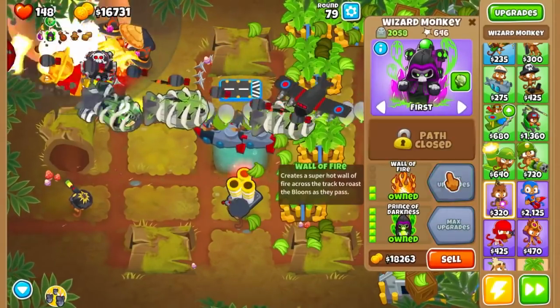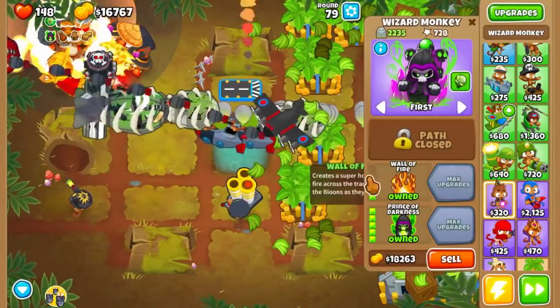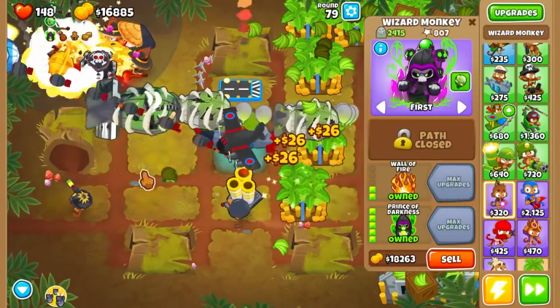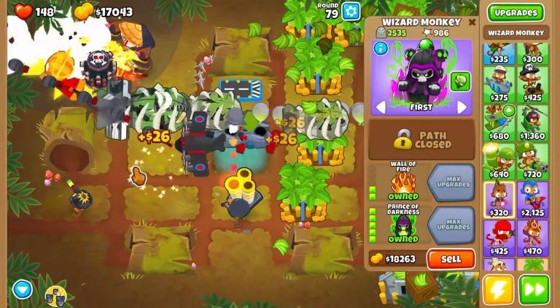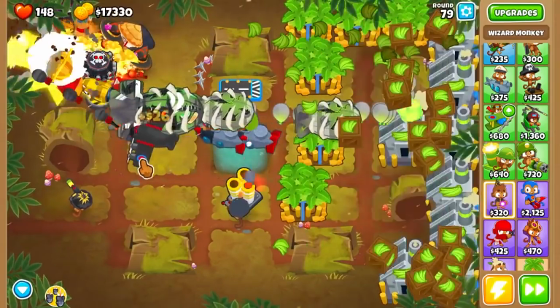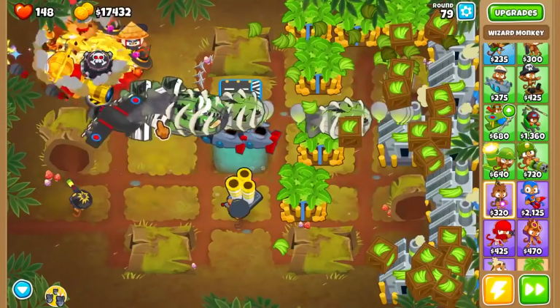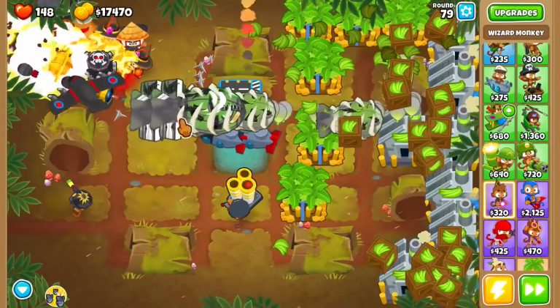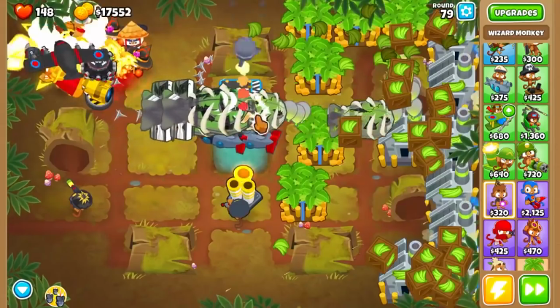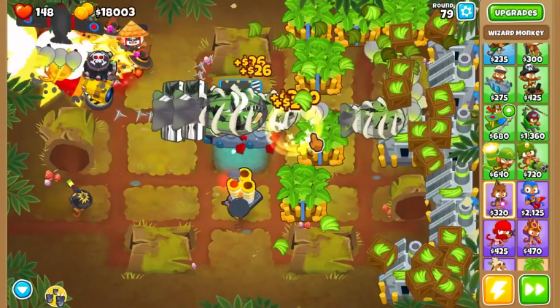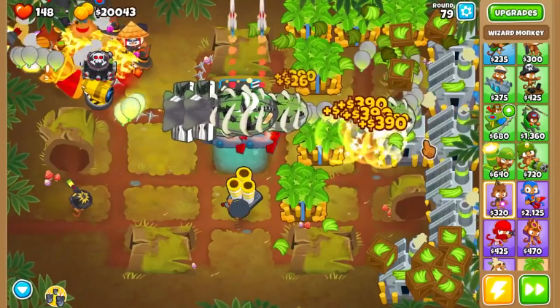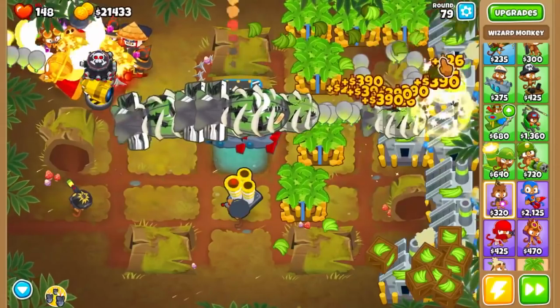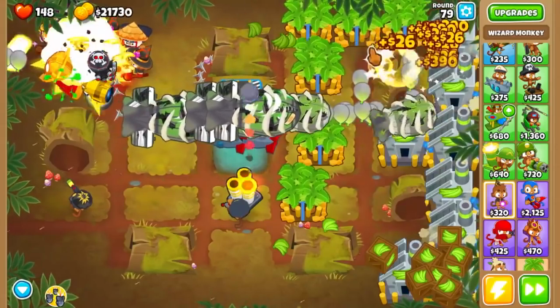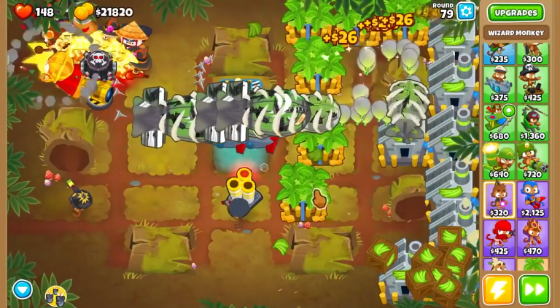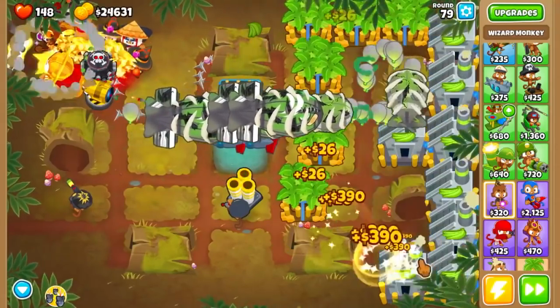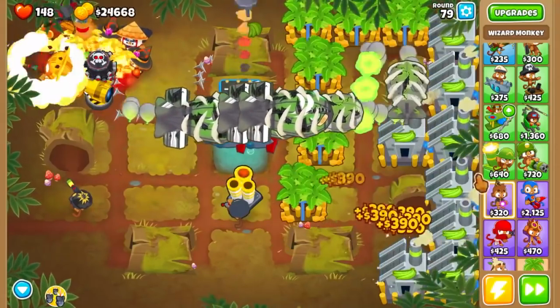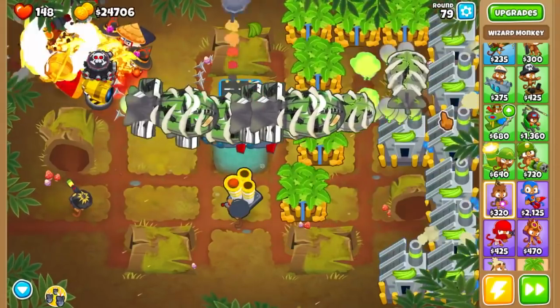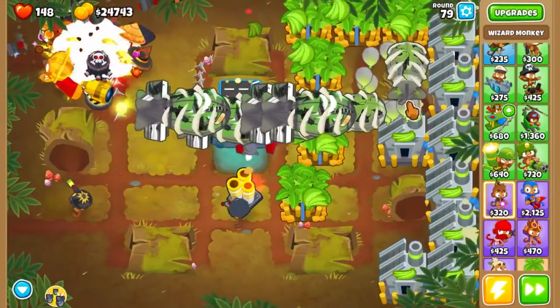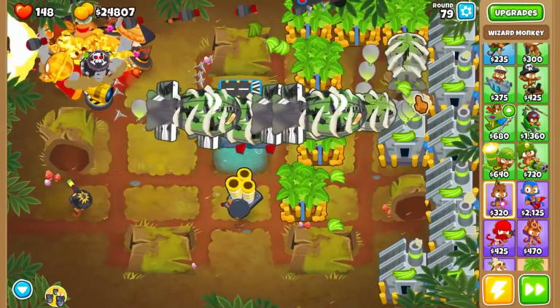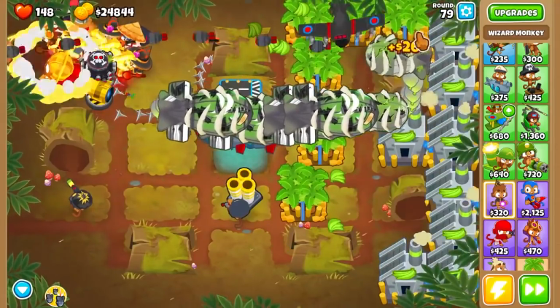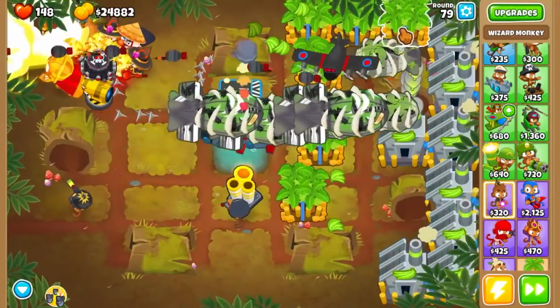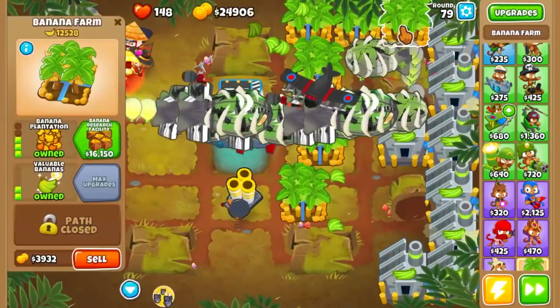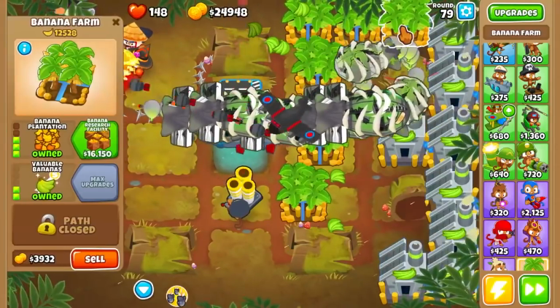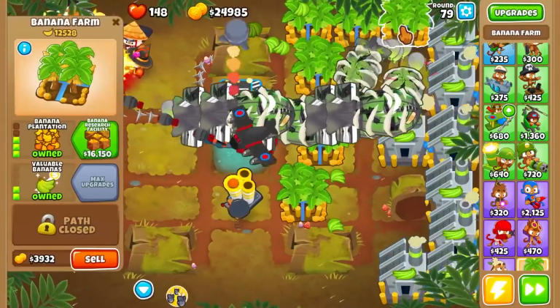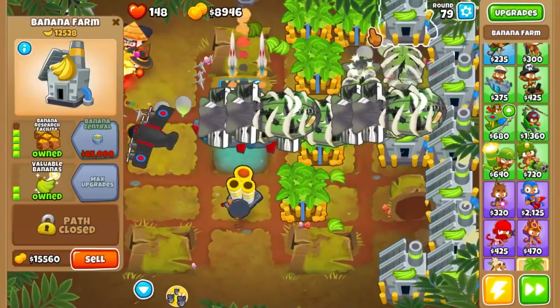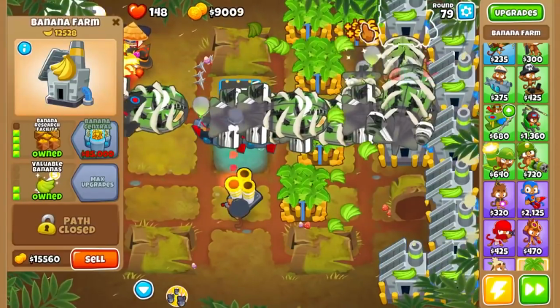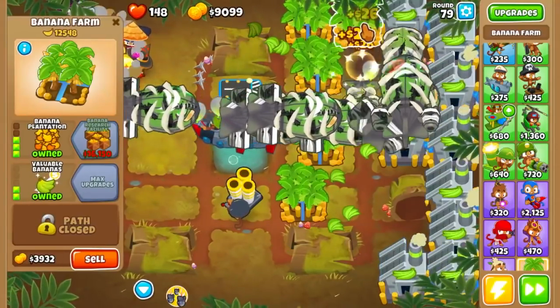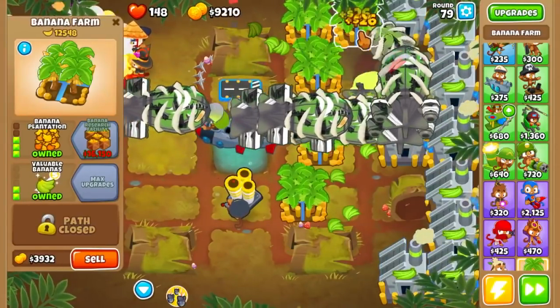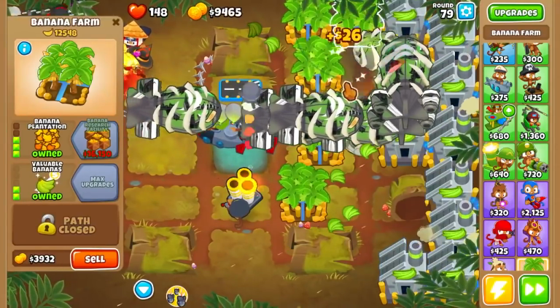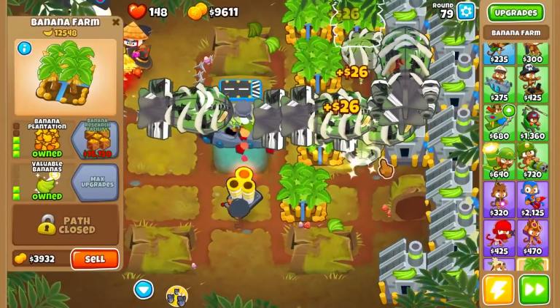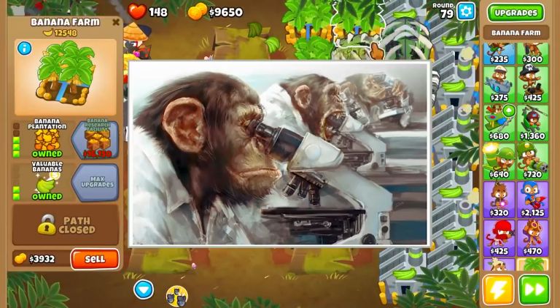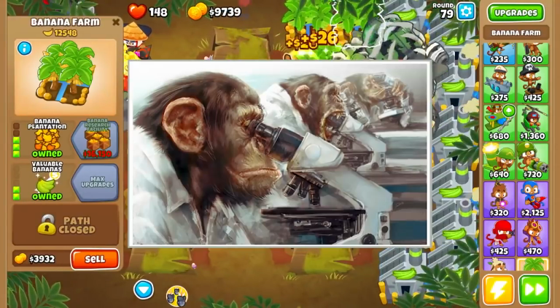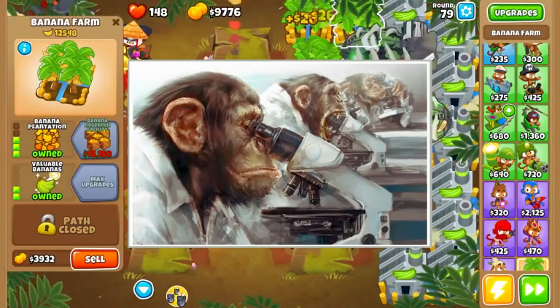It seems like, yeah, it spawns the balloons way closer. So this is going to be an expensive mistake, but we're going to move our Necromancer feller all the way up here and buy him the upgrades once again. It did not change anything. Okay, that was a massive waste of money. Whatever though, it was for science.